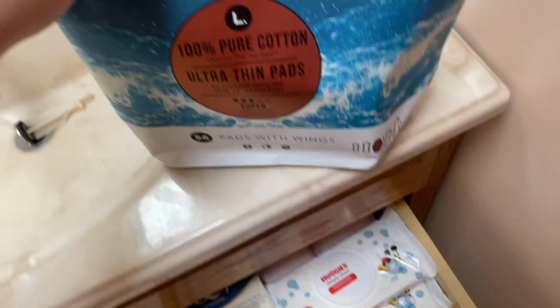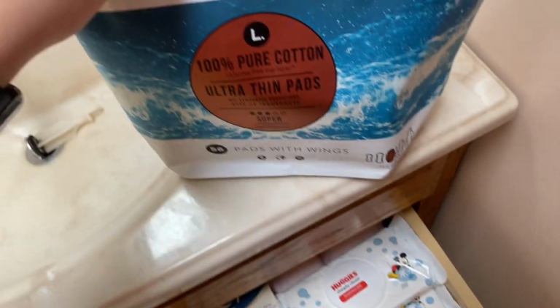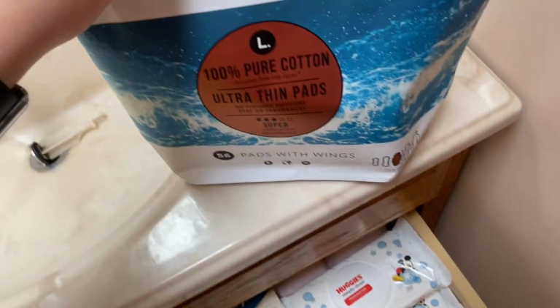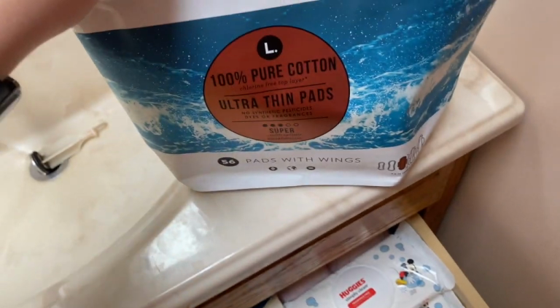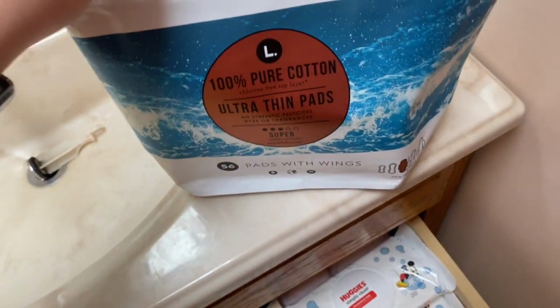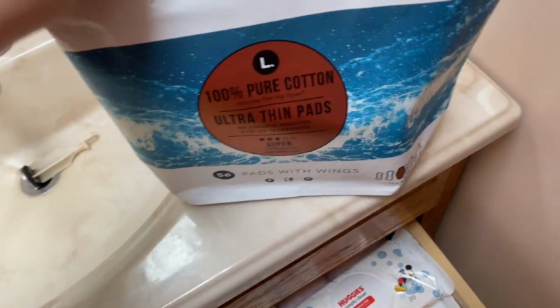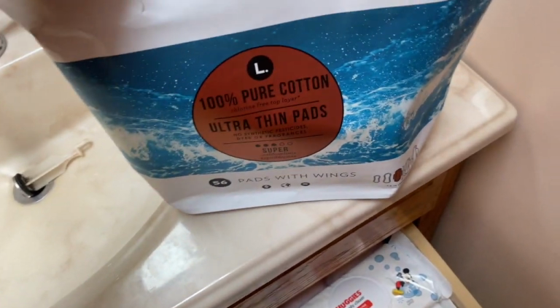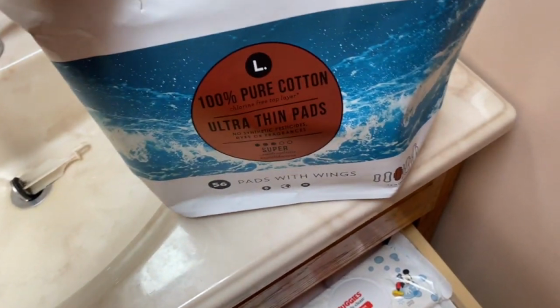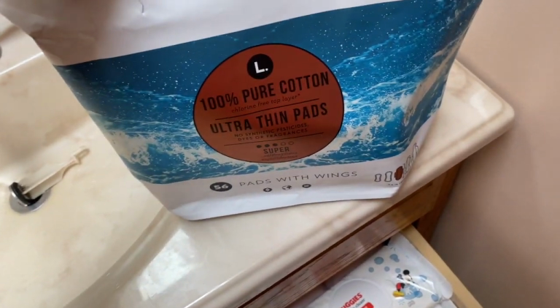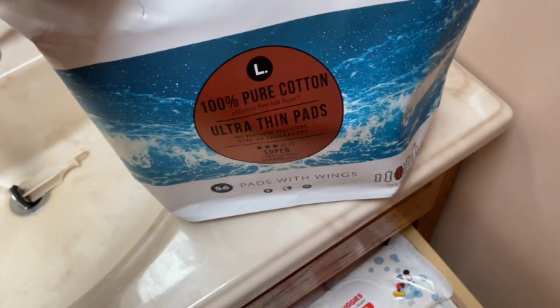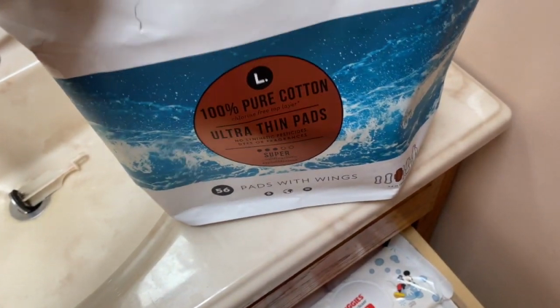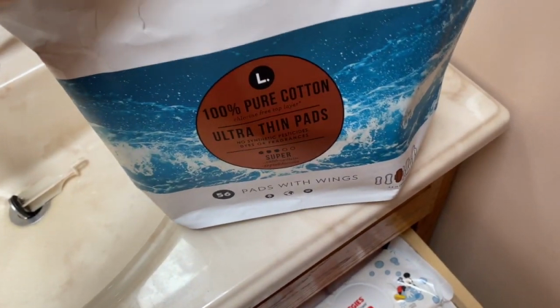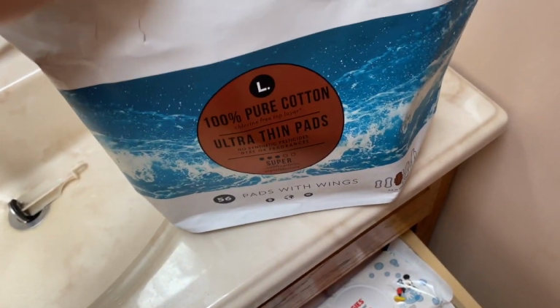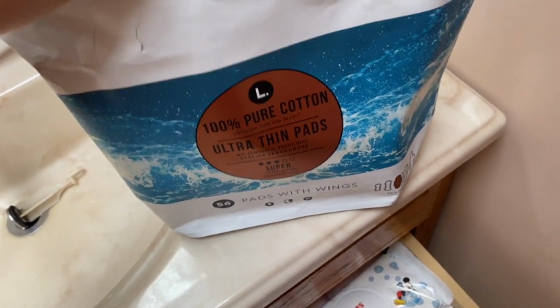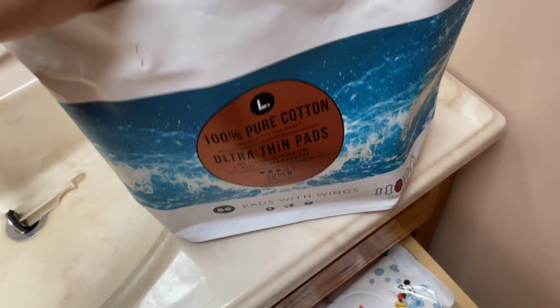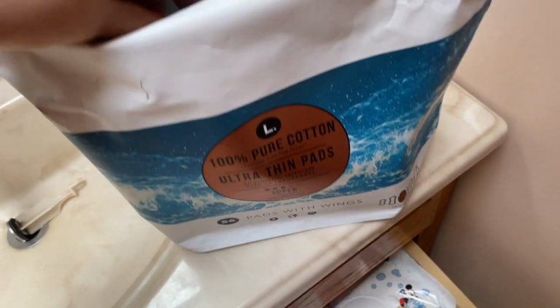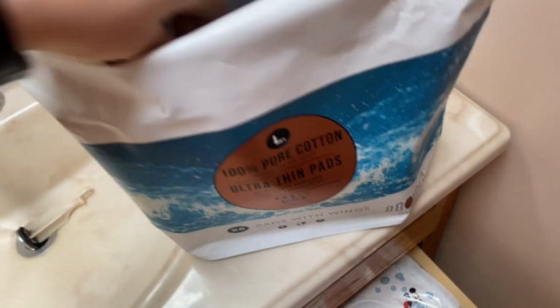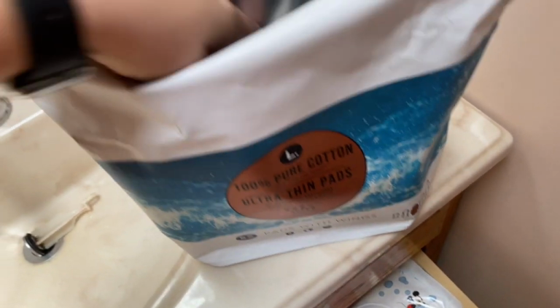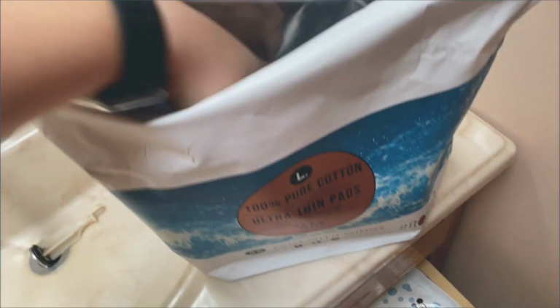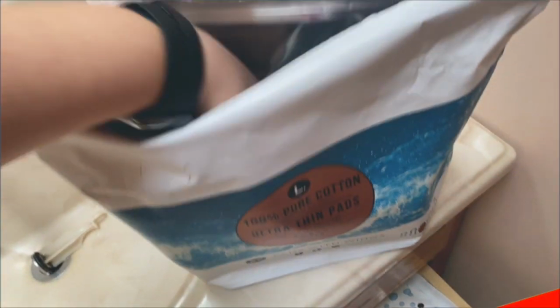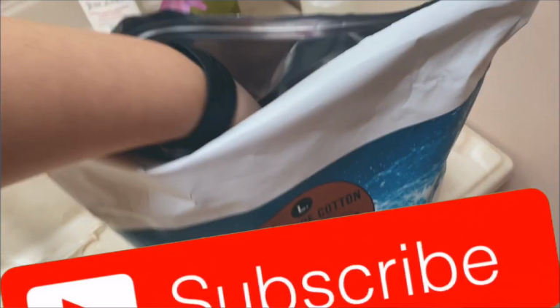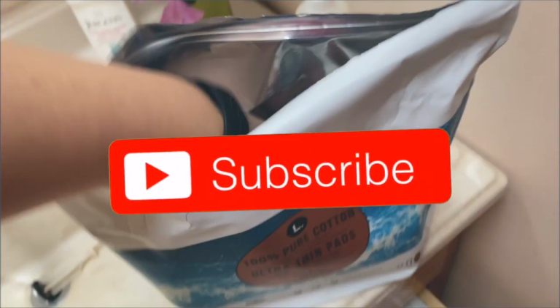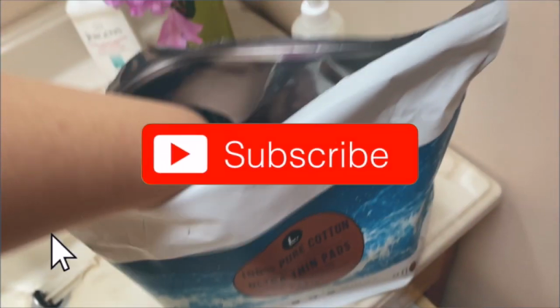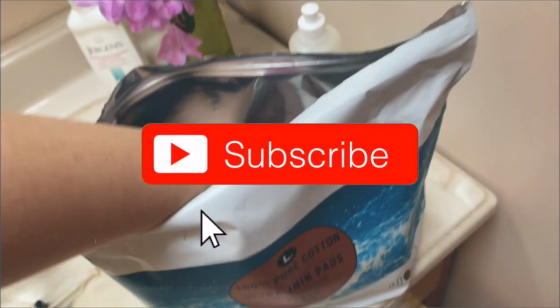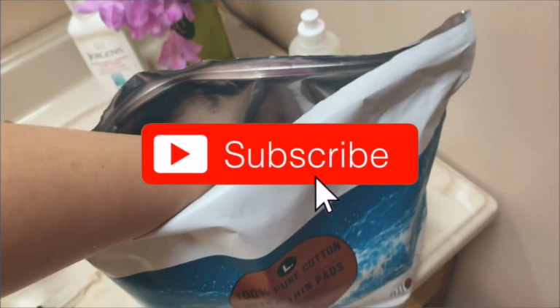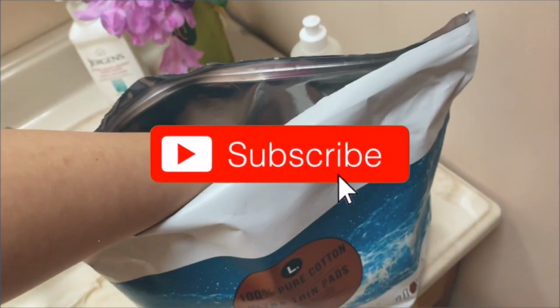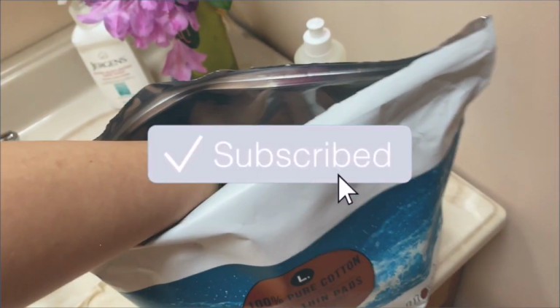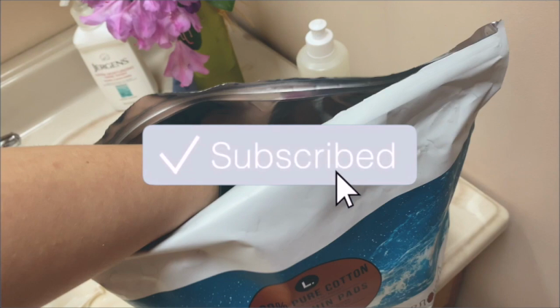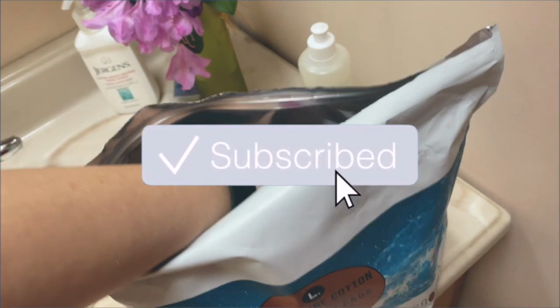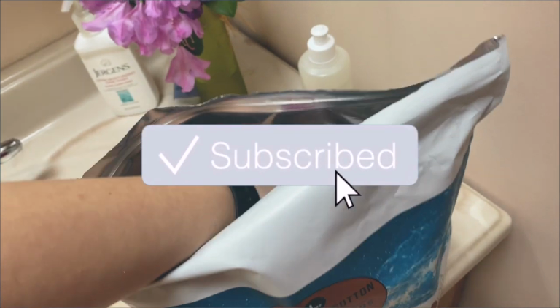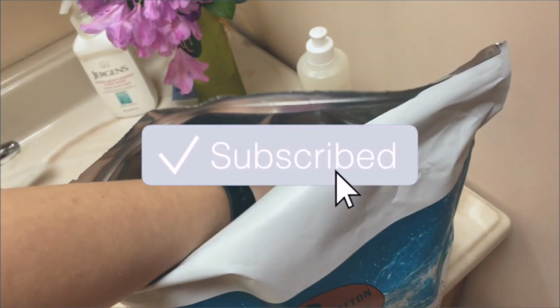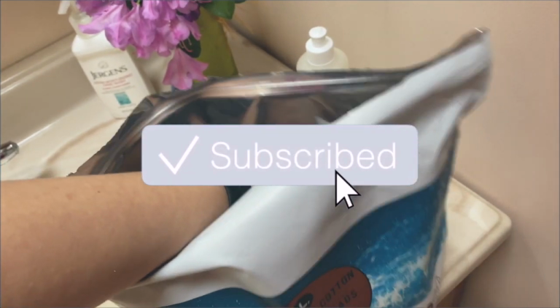Restocking. It's very important to restock your products and keep a tab on items that are running low.